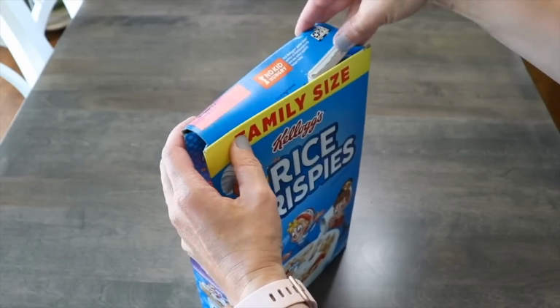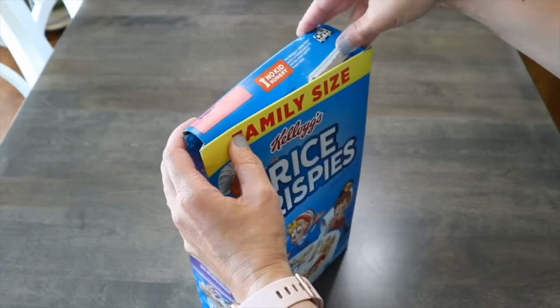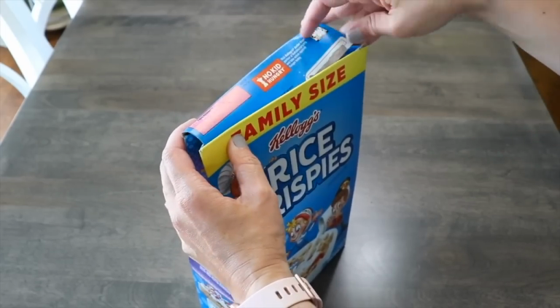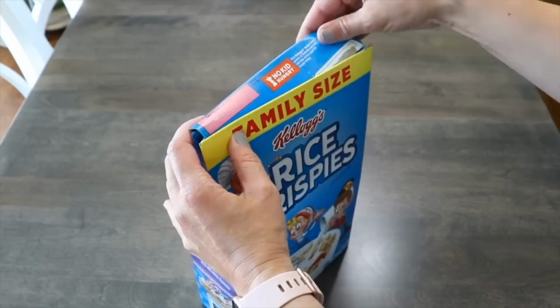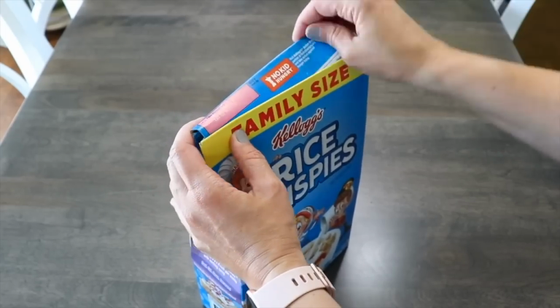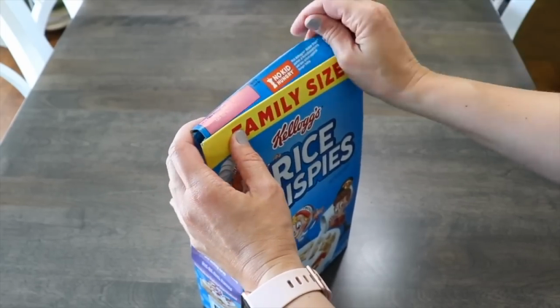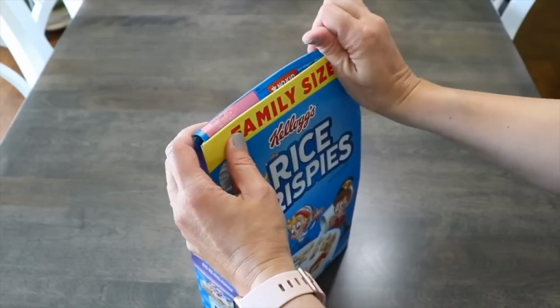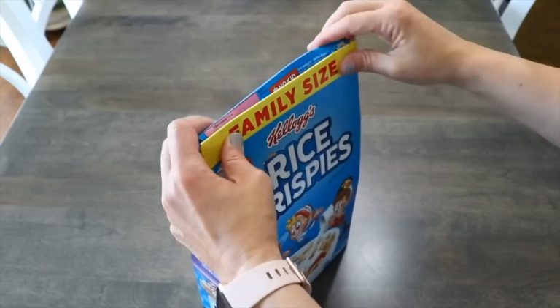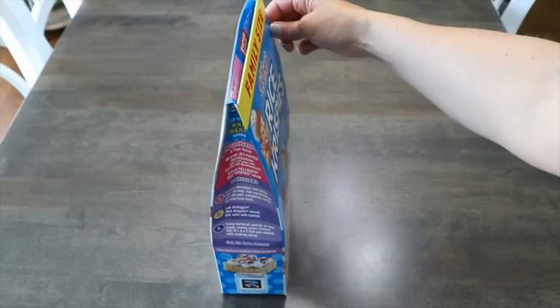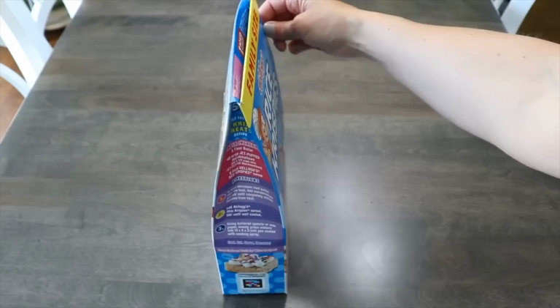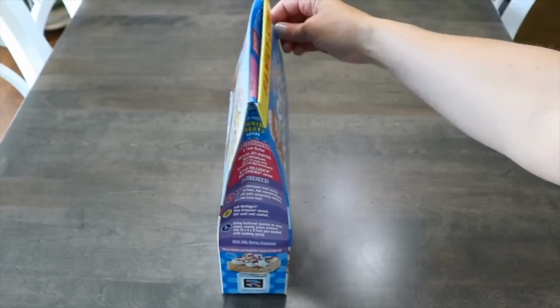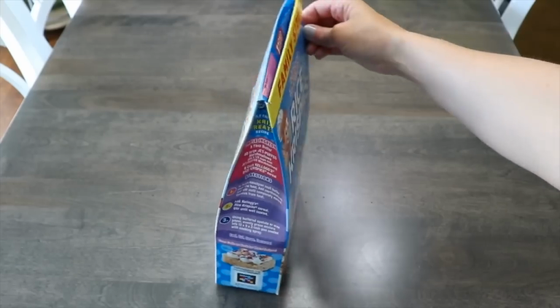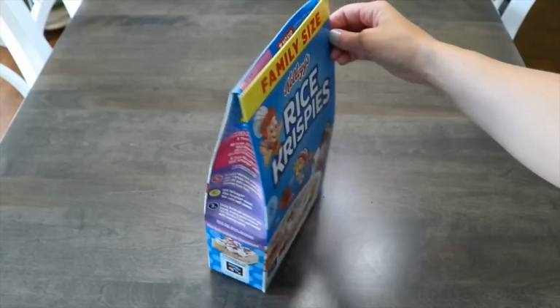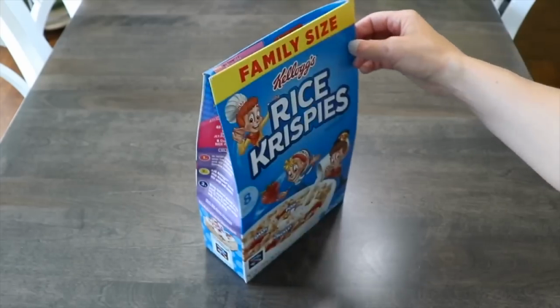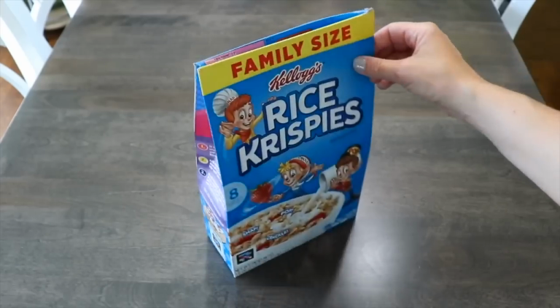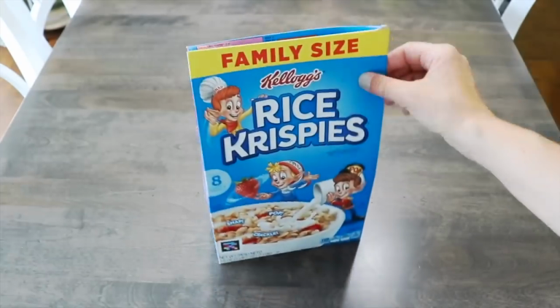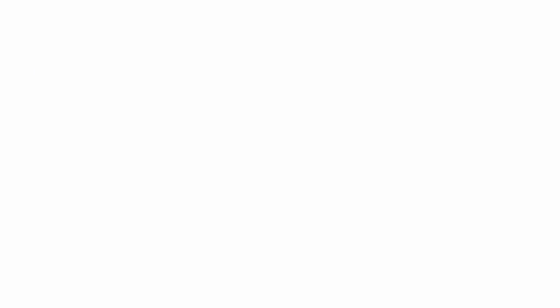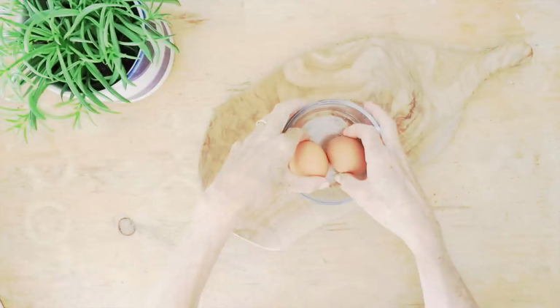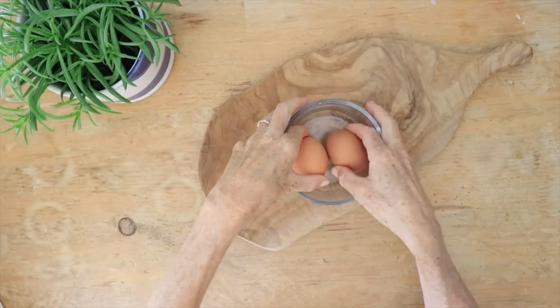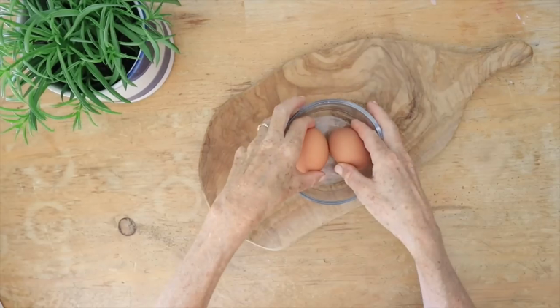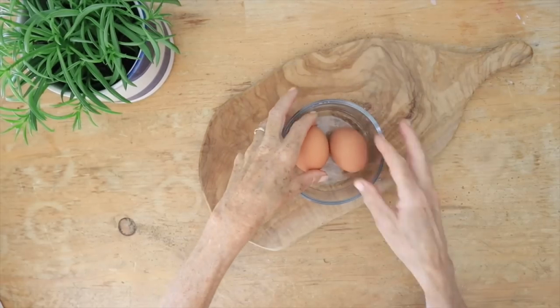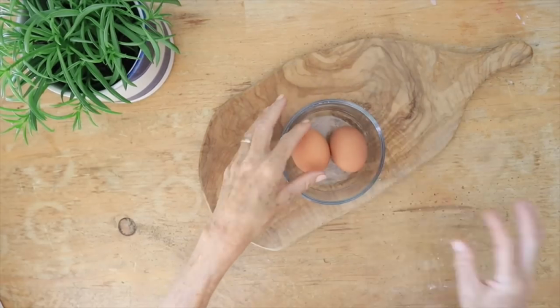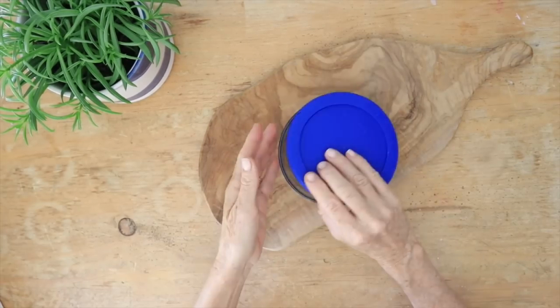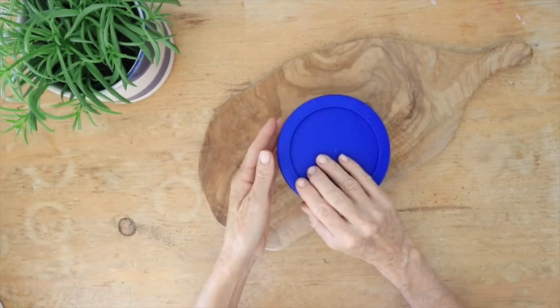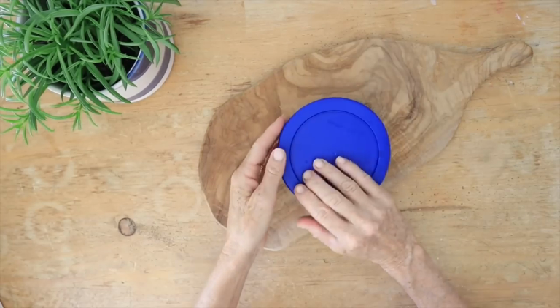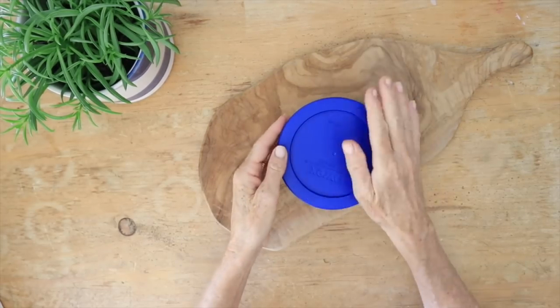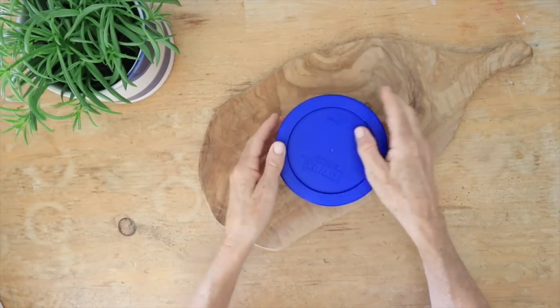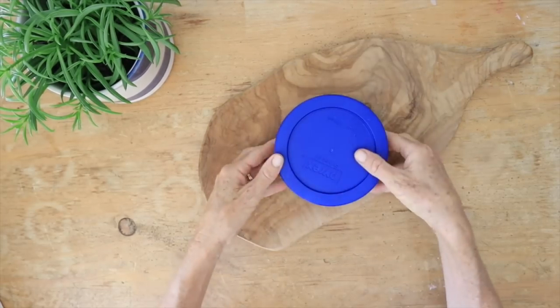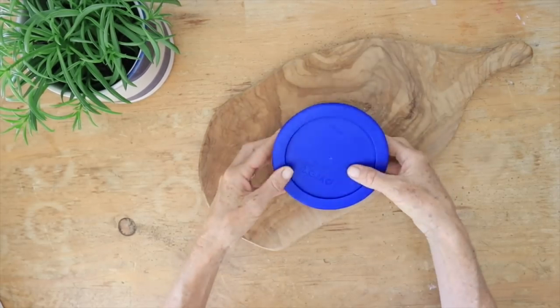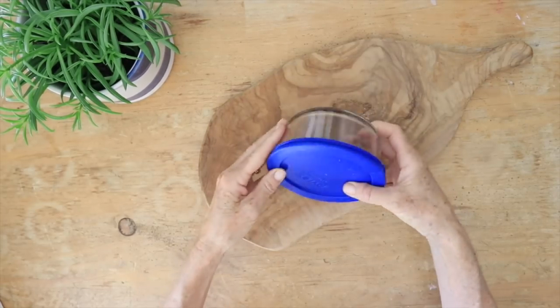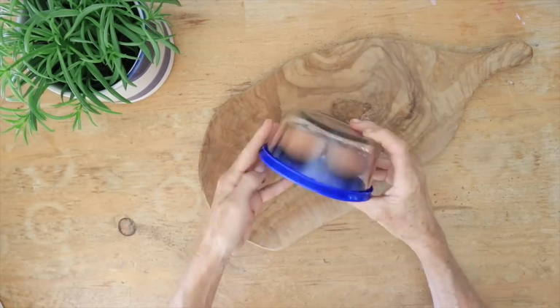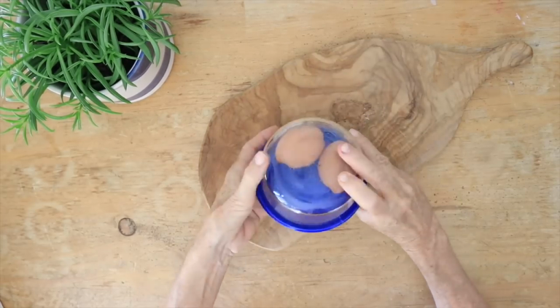Start by tucking in the two side pieces, squeeze the sides together, and tuck that final piece, making it line up really nicely in your pantry.